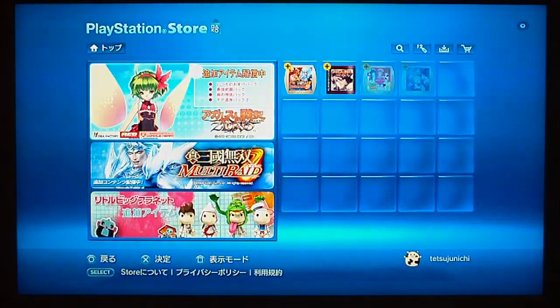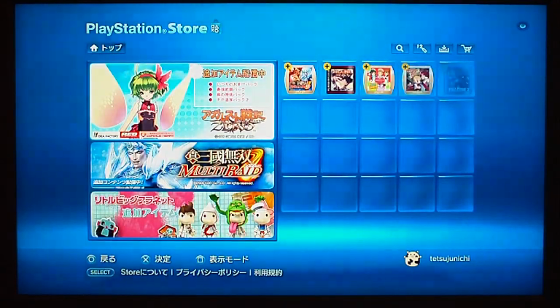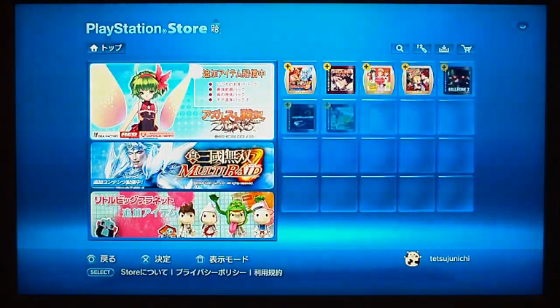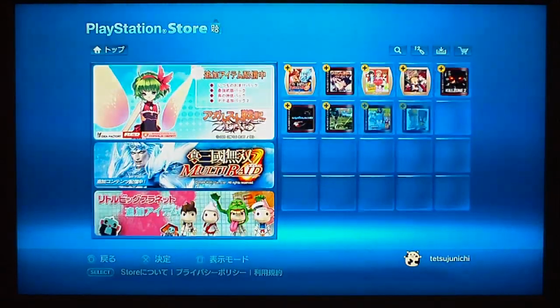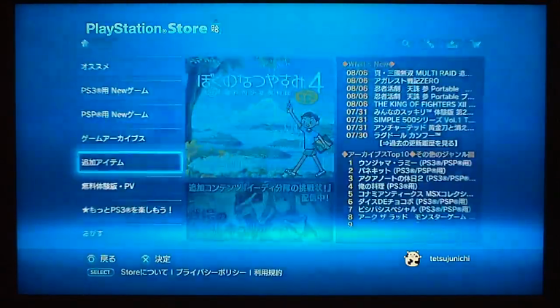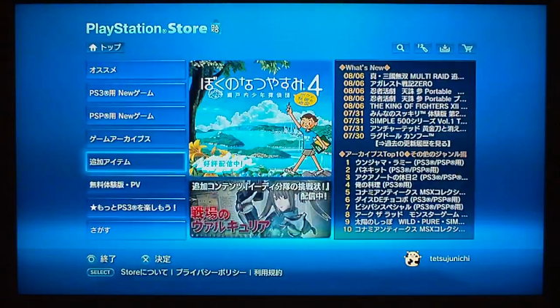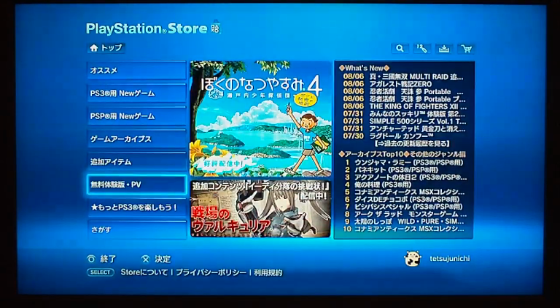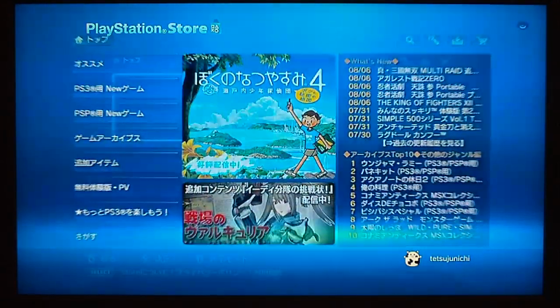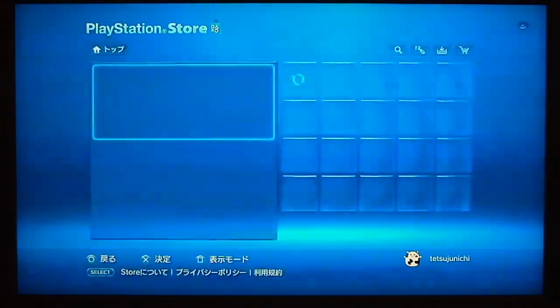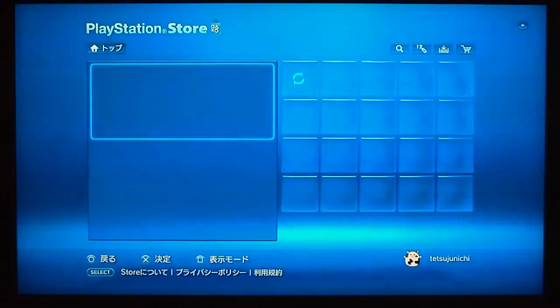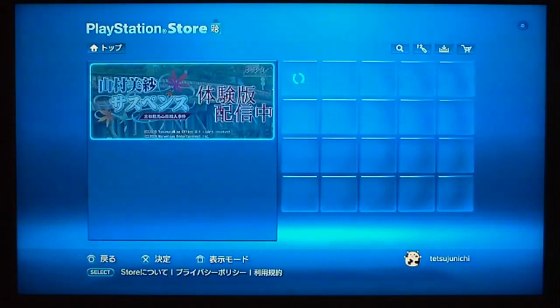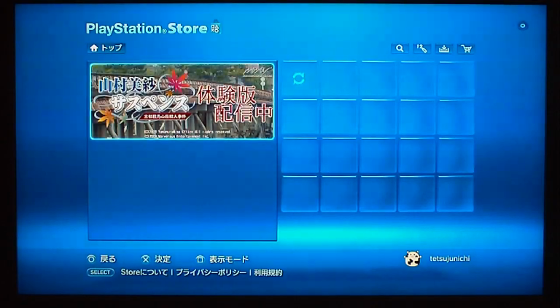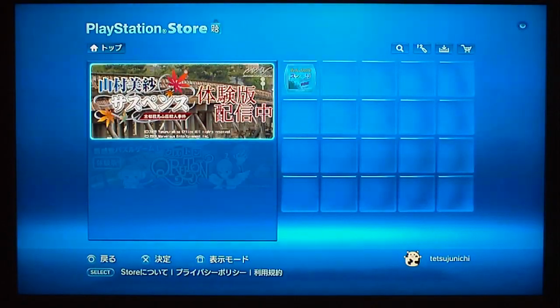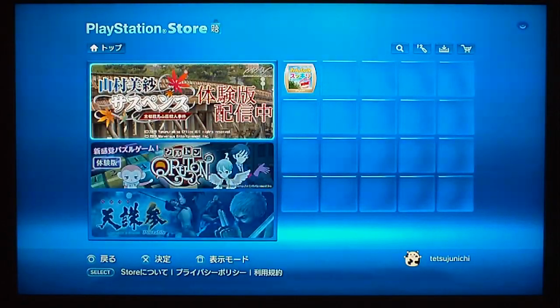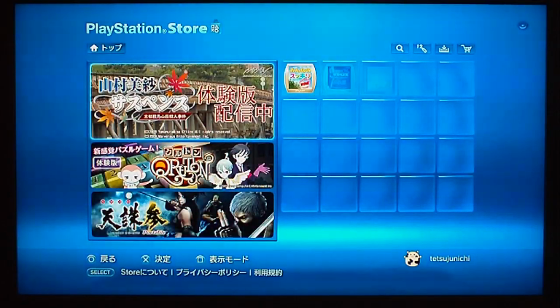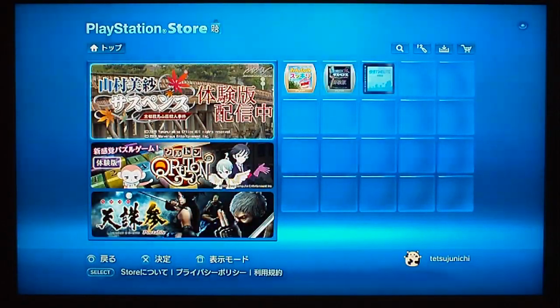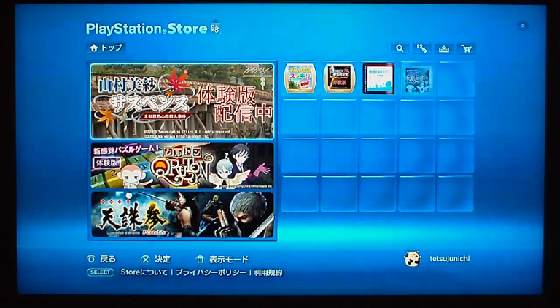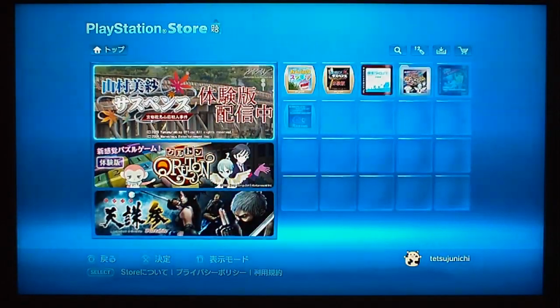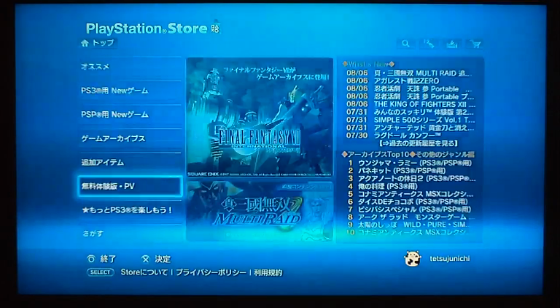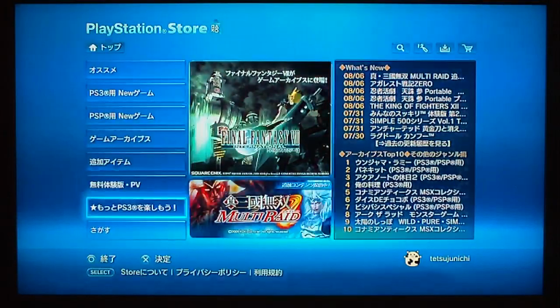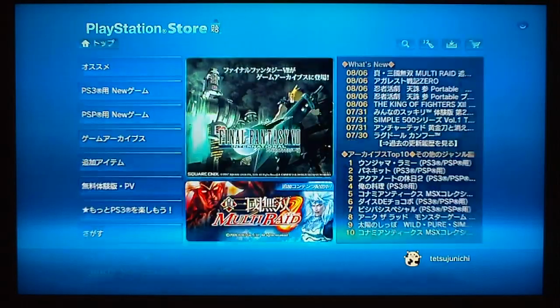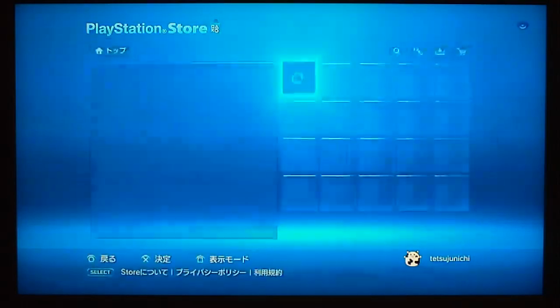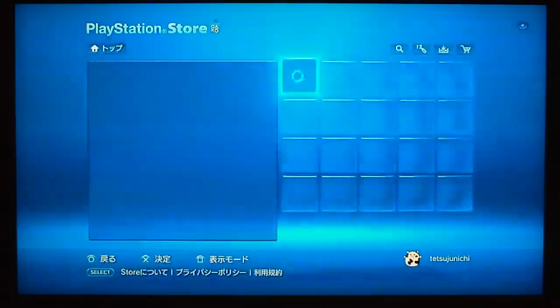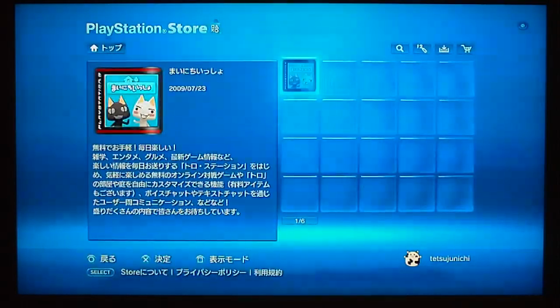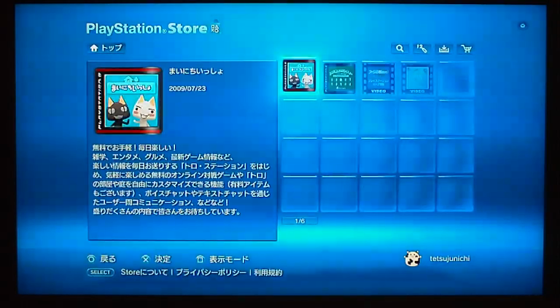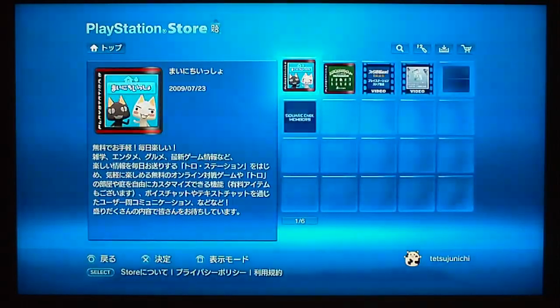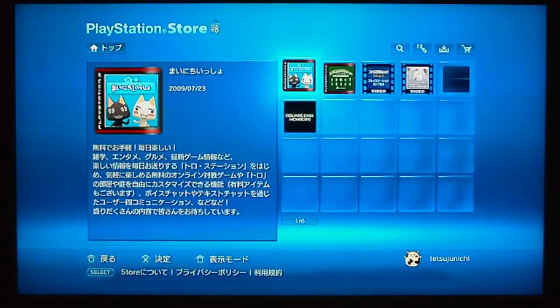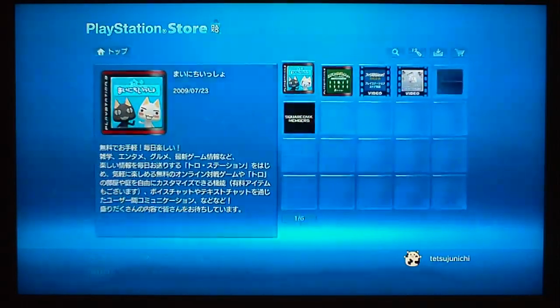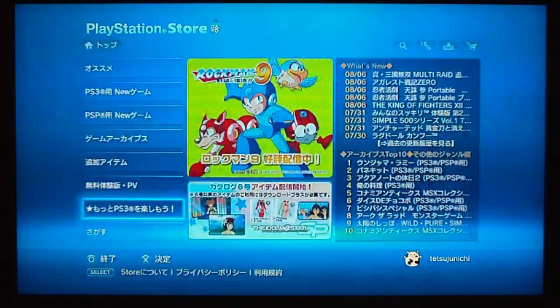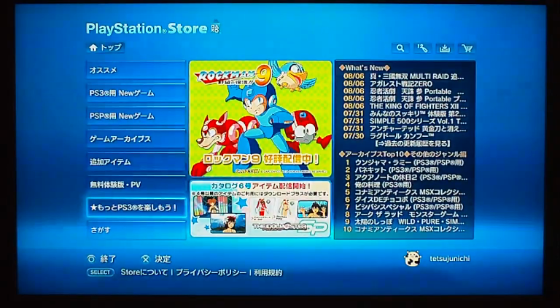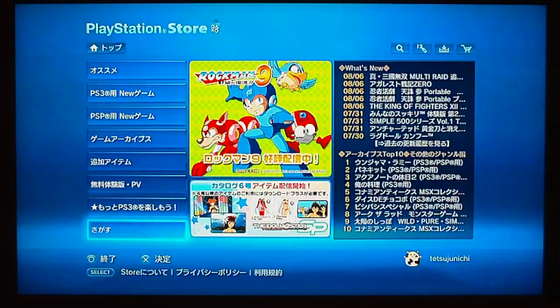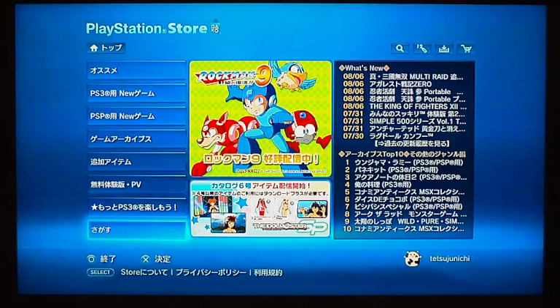More freaky Japanese content — more weird stuff.